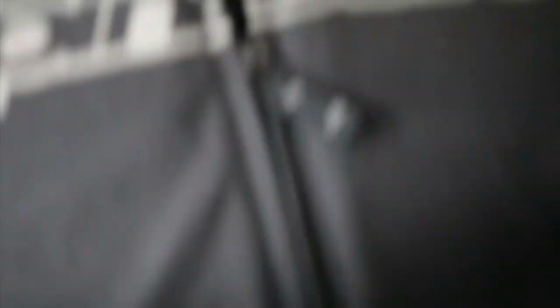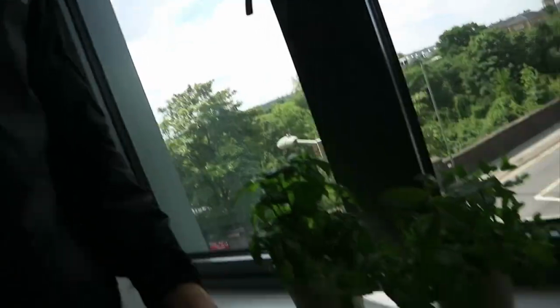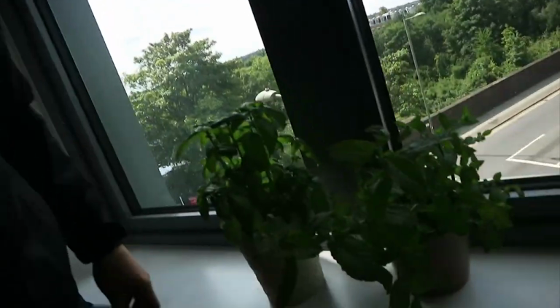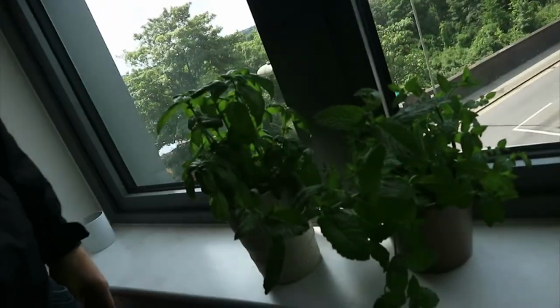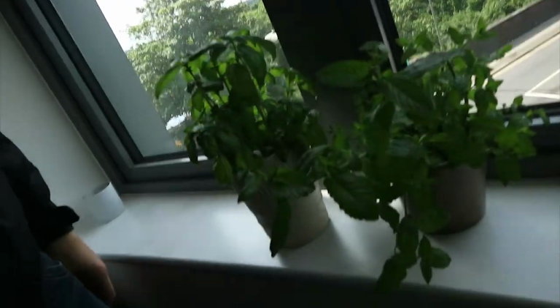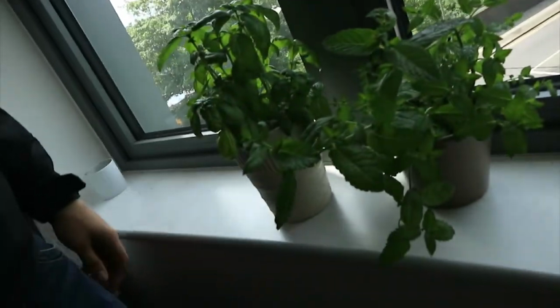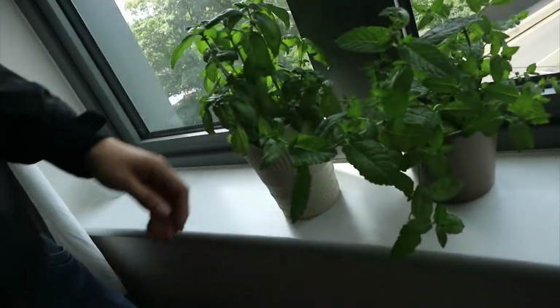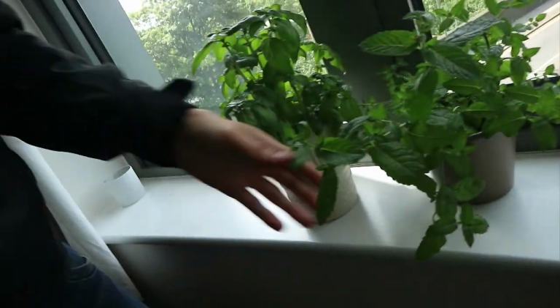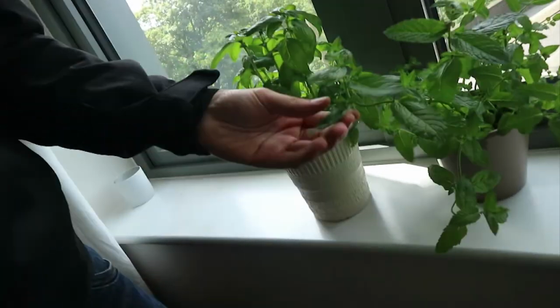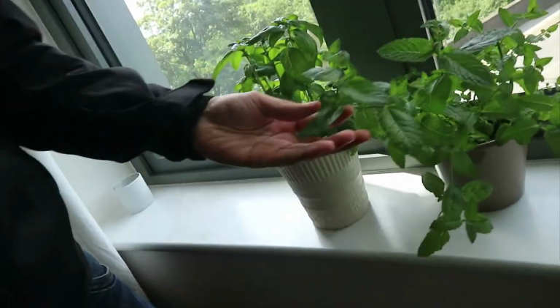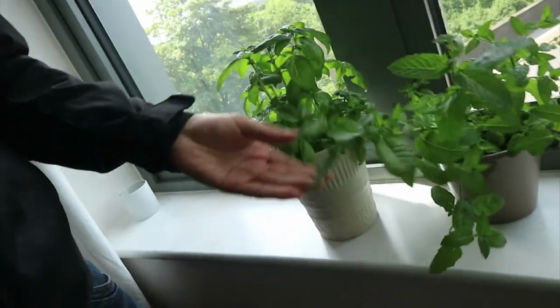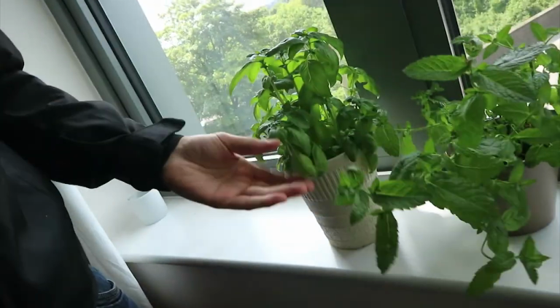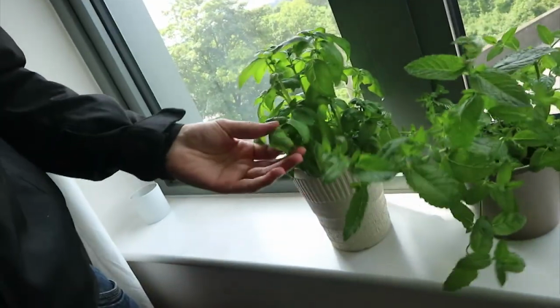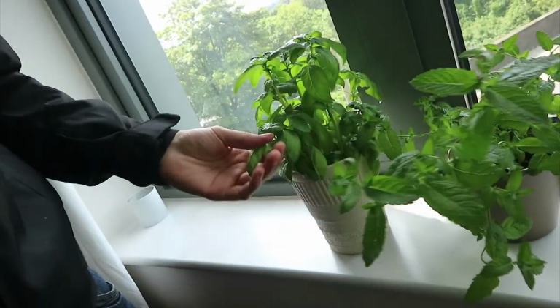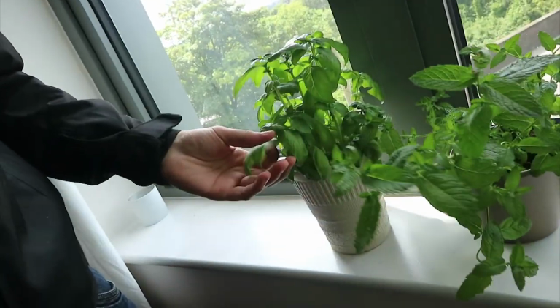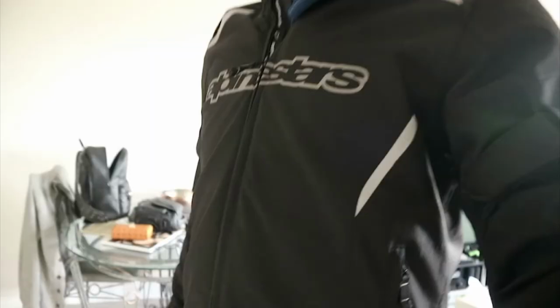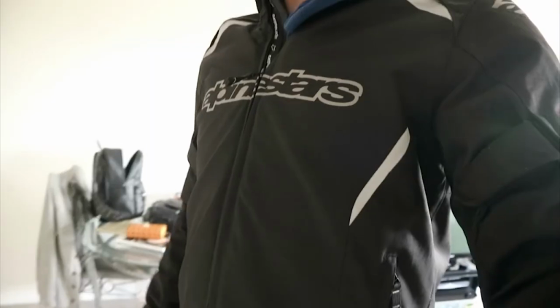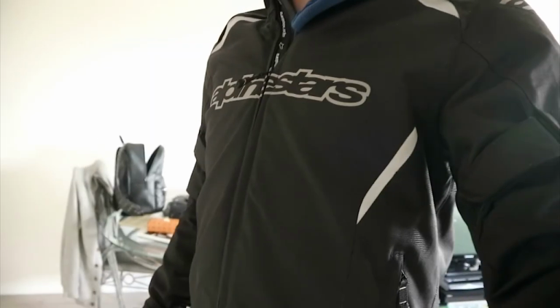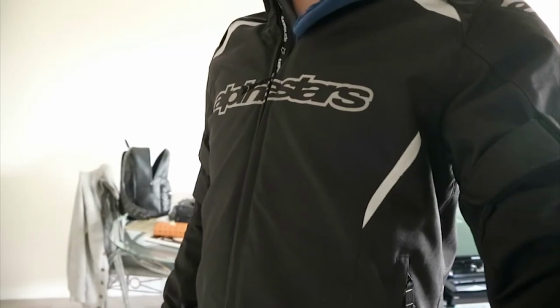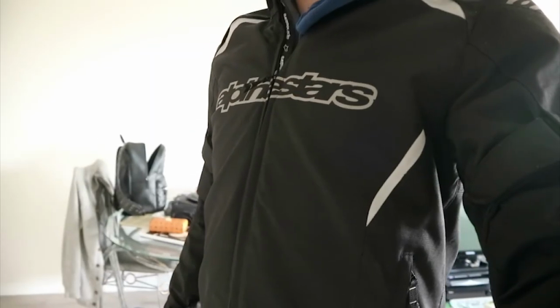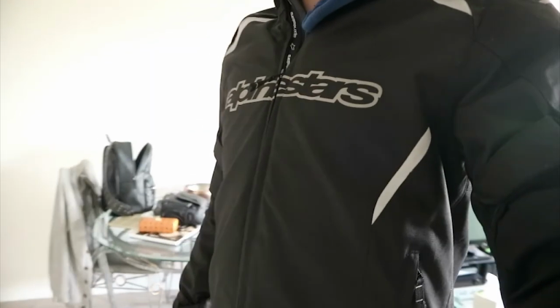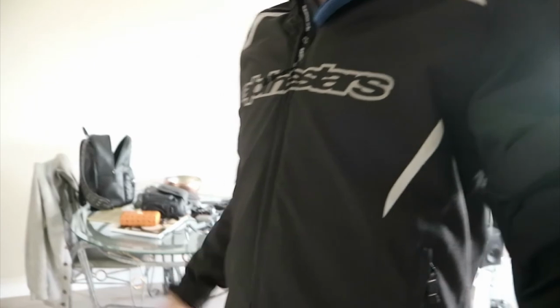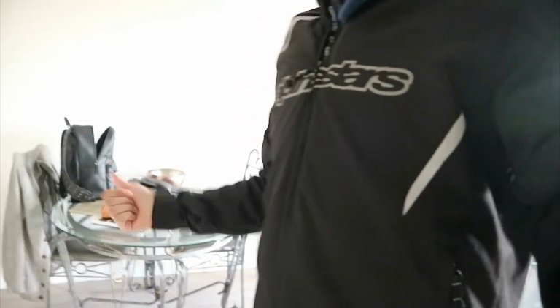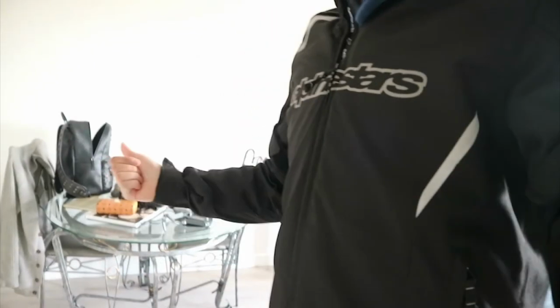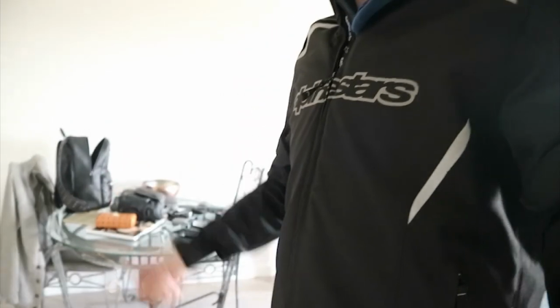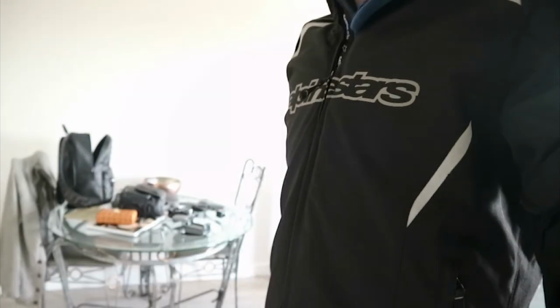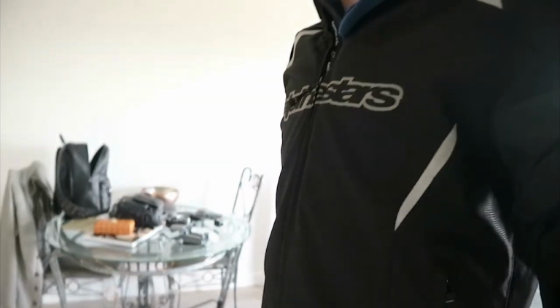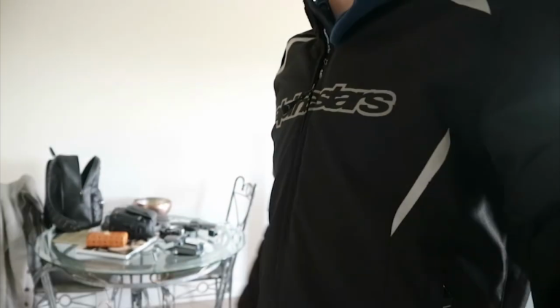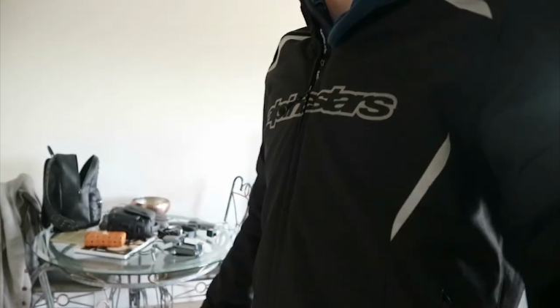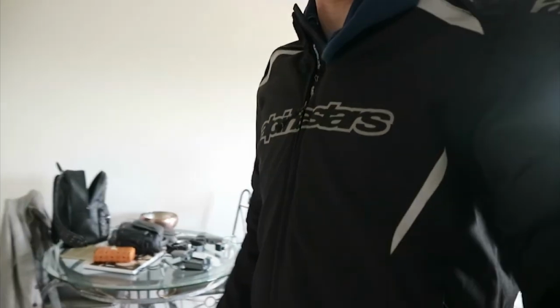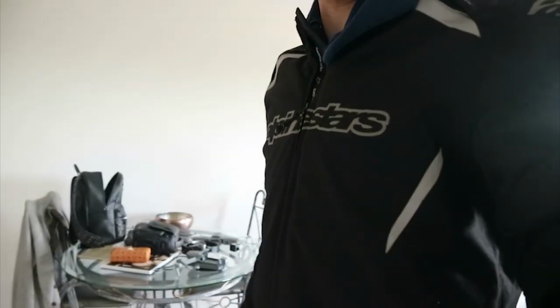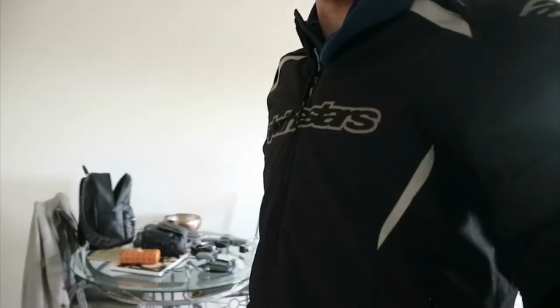My plants, they're doing well — mint and basil. Let's get suited and booted, take this stuff and get my haircut.